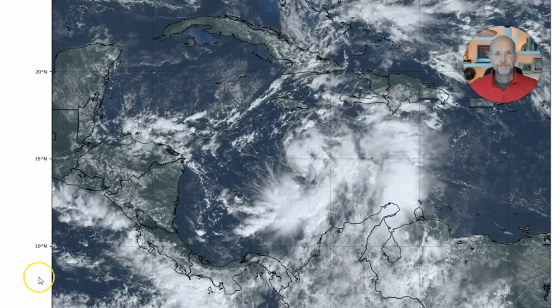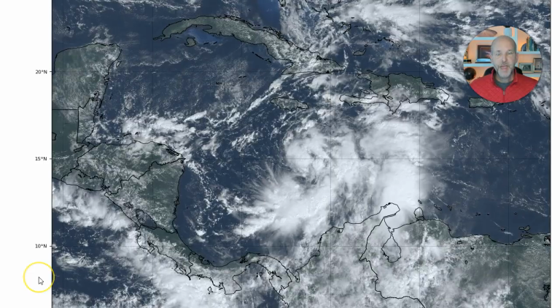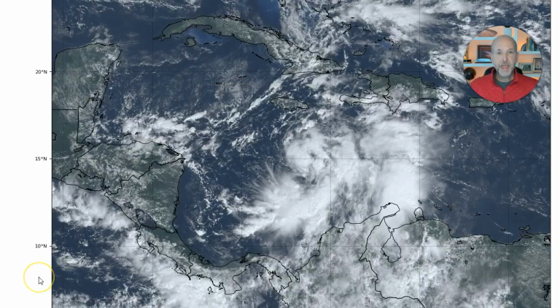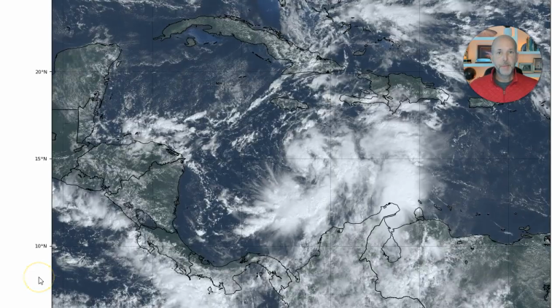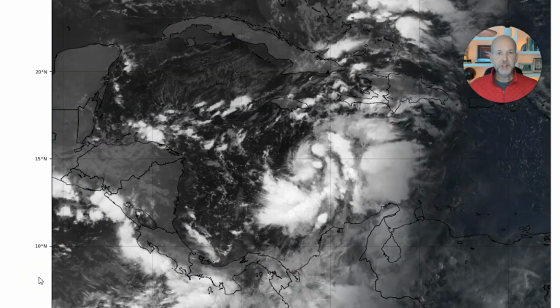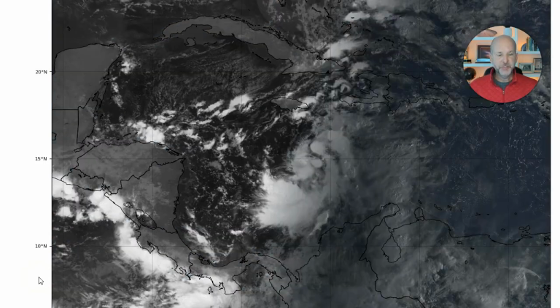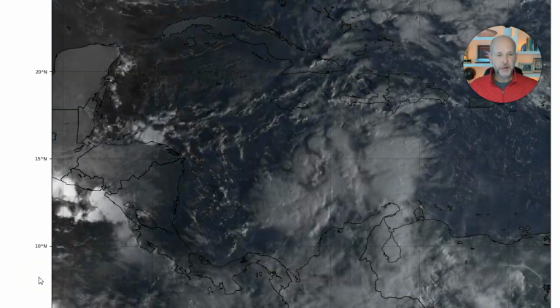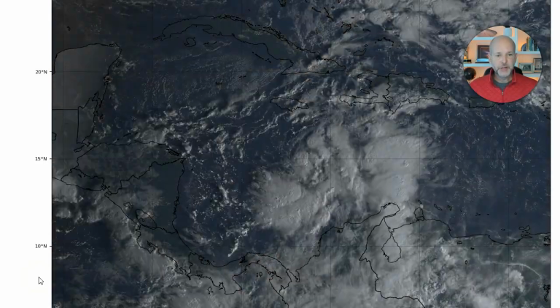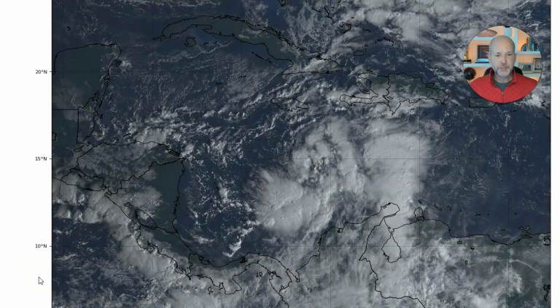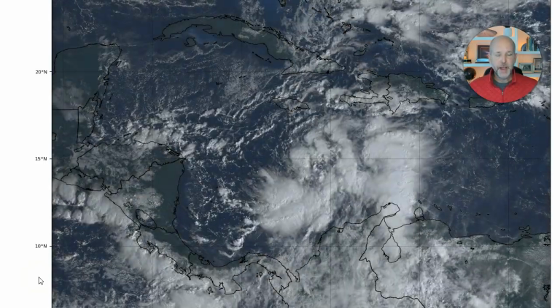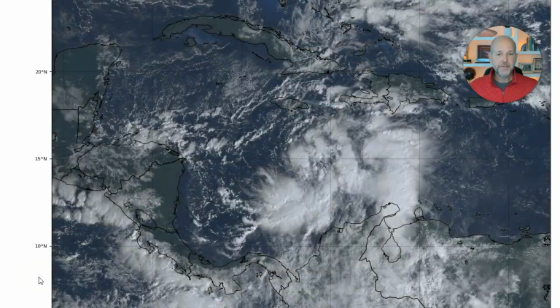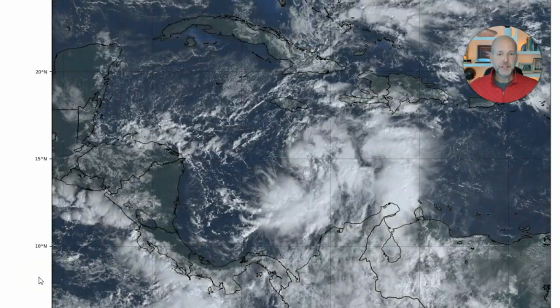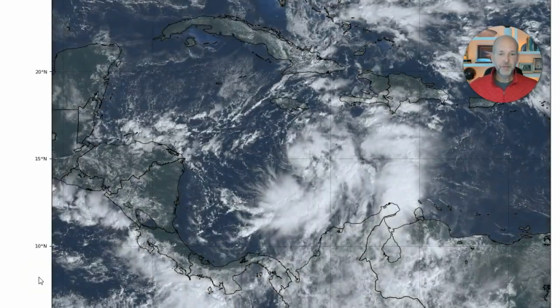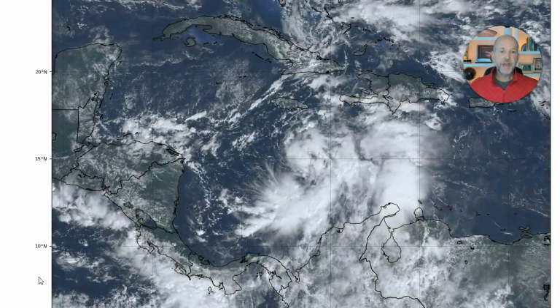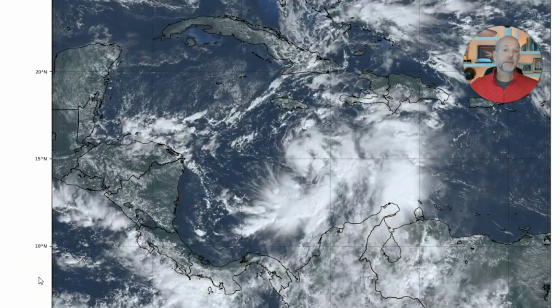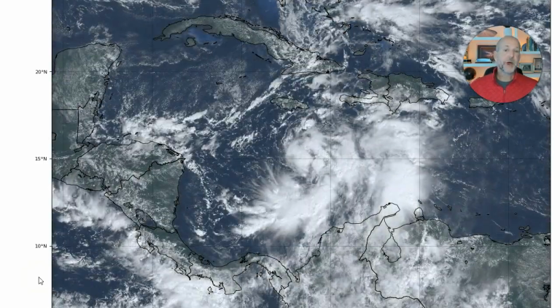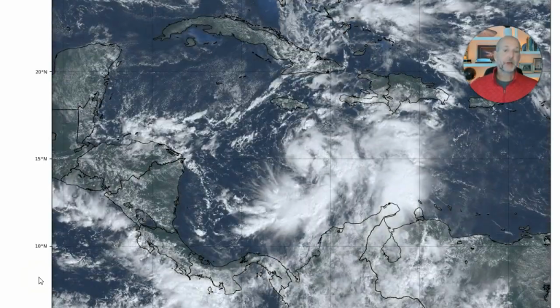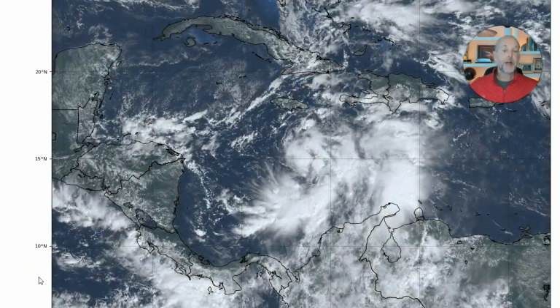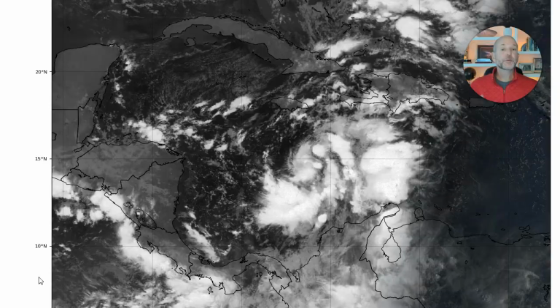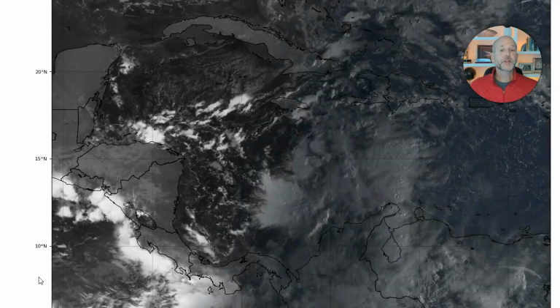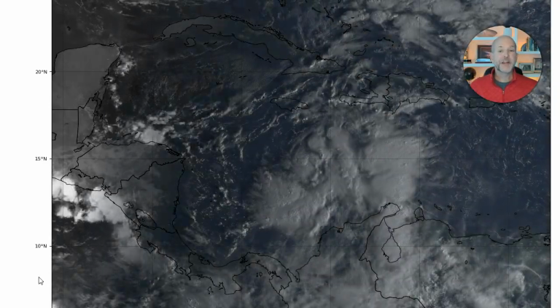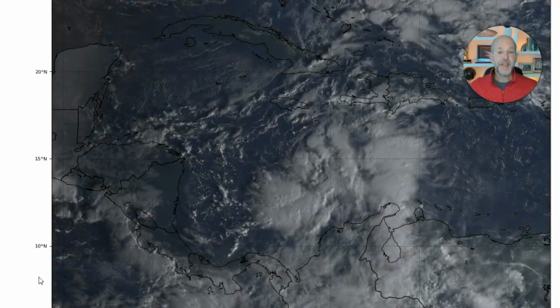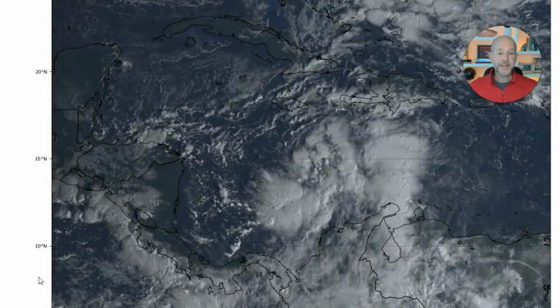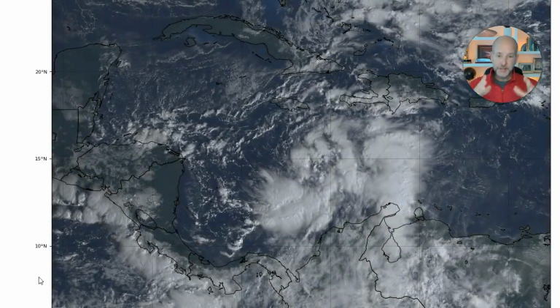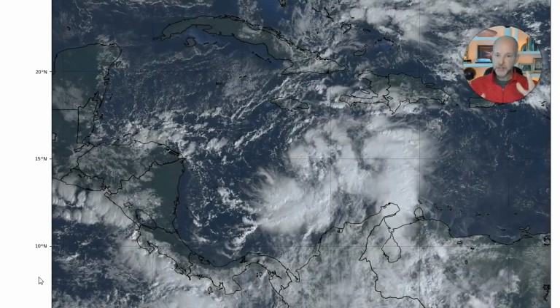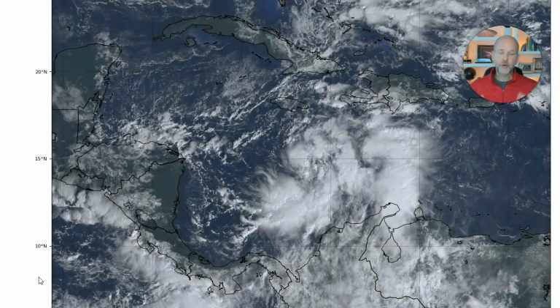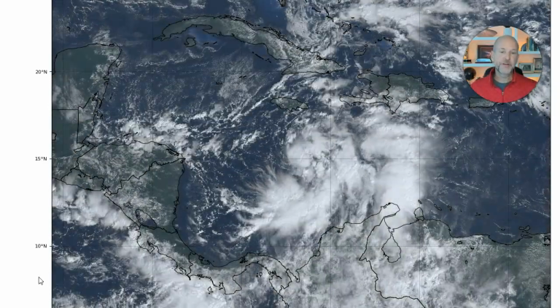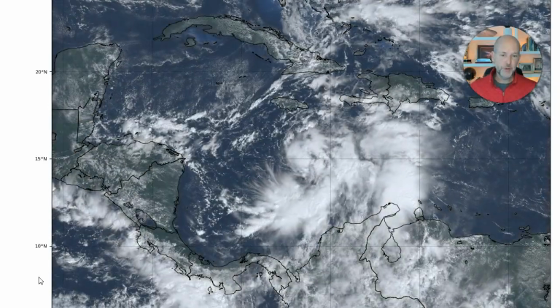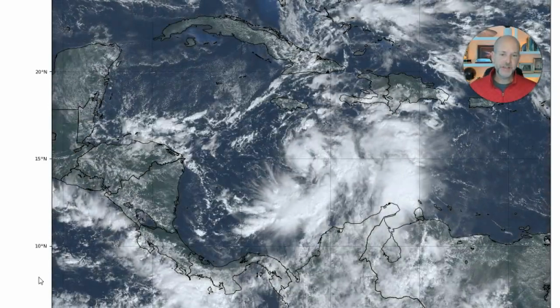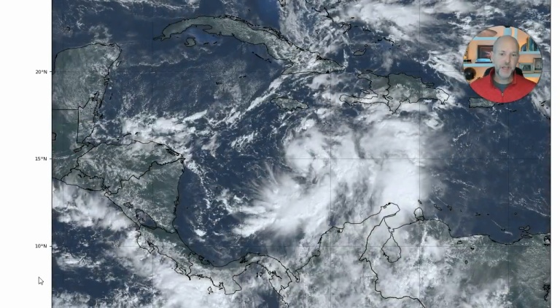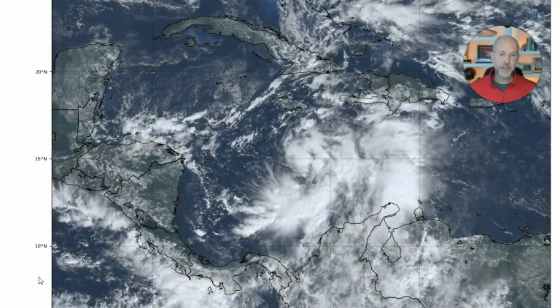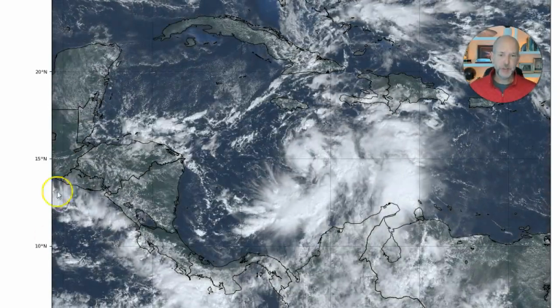Hey everybody, Chief Meteorologist Brad Padovich here. We've got to talk about Tropical Depression 18. This is a current view of the satellite imagery.